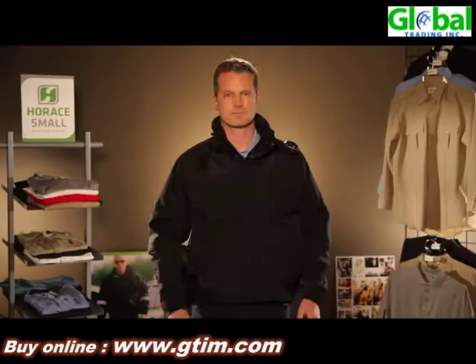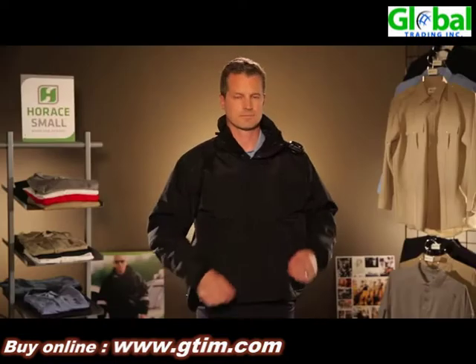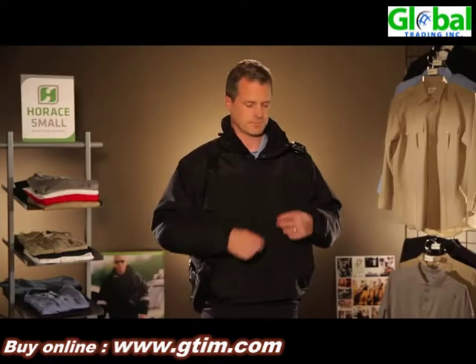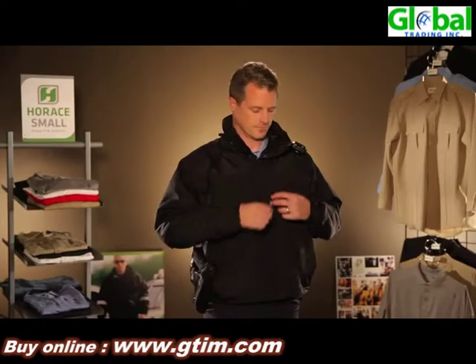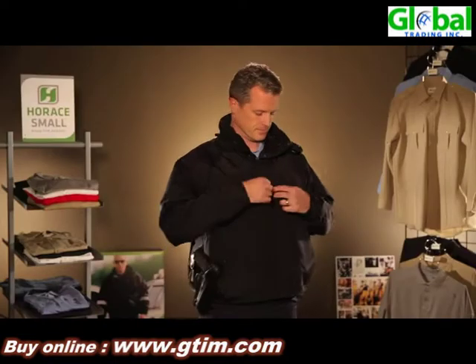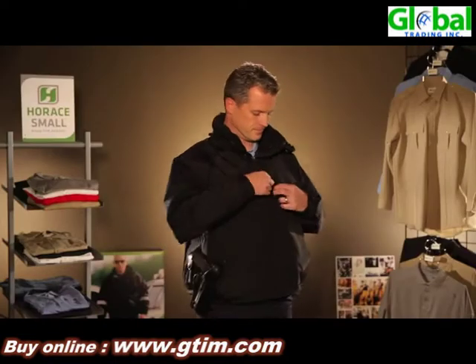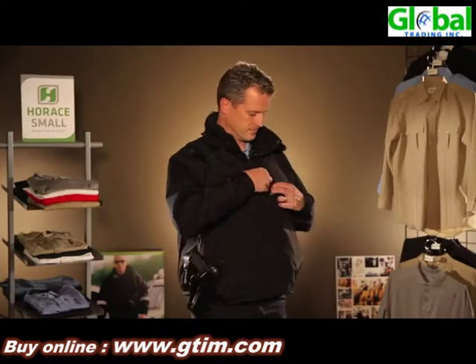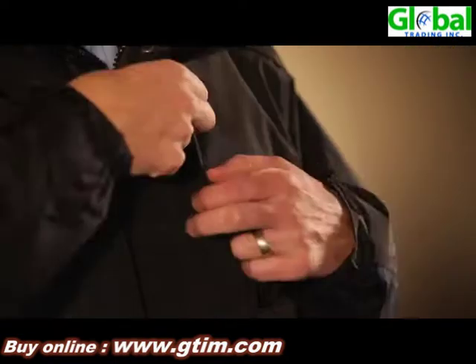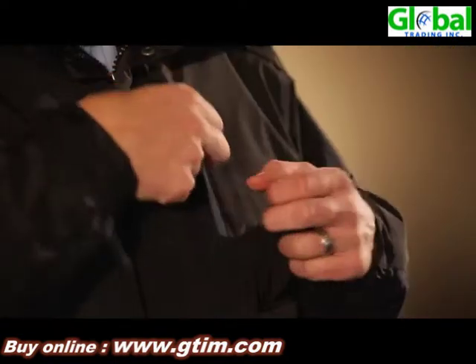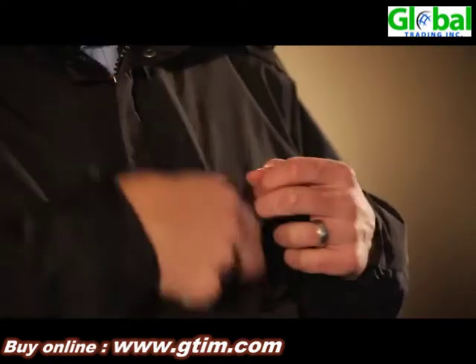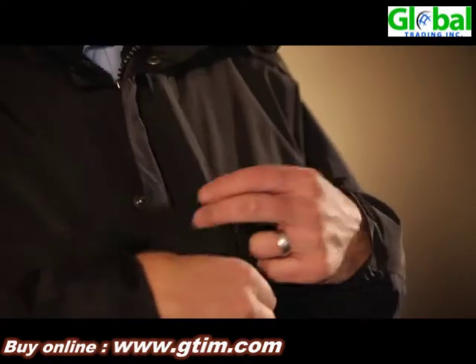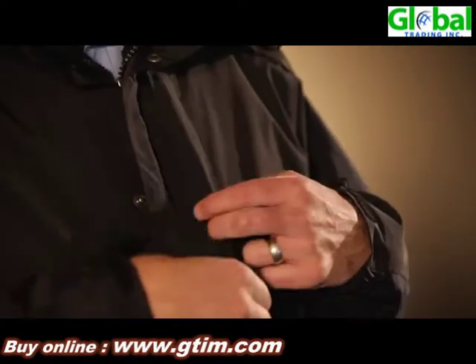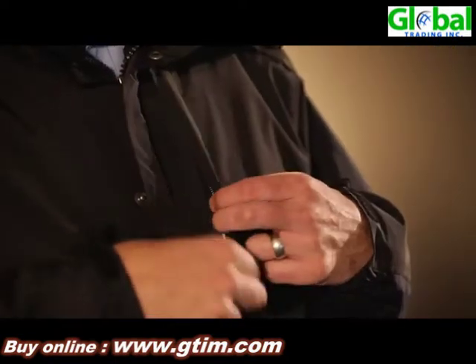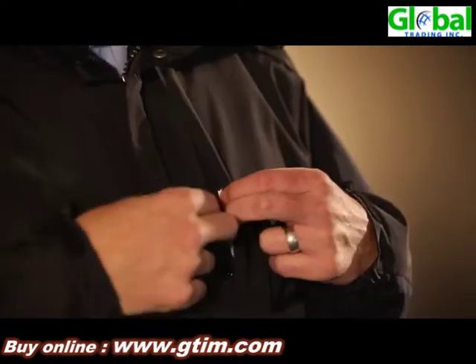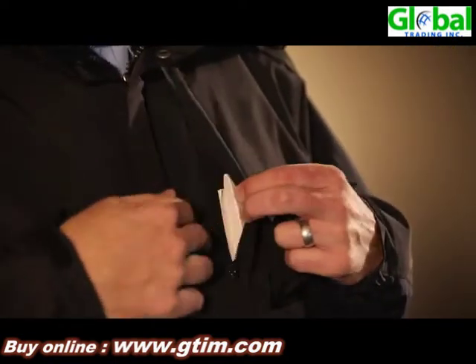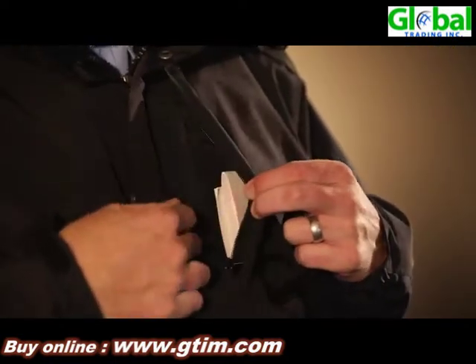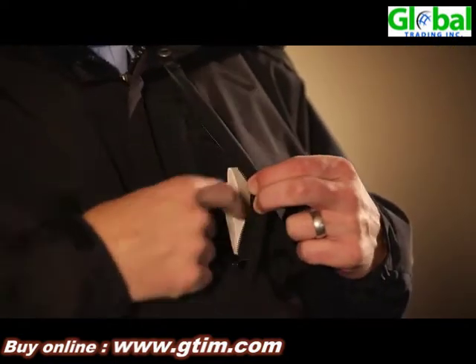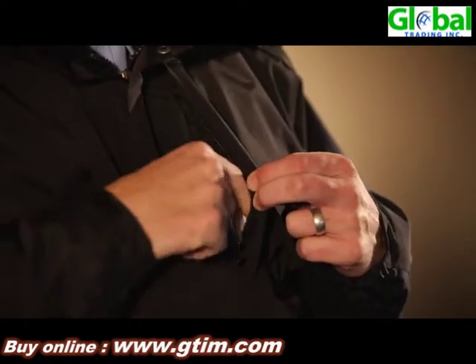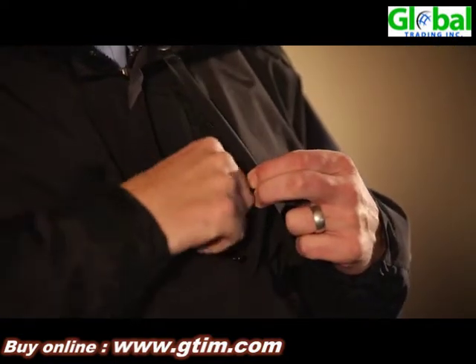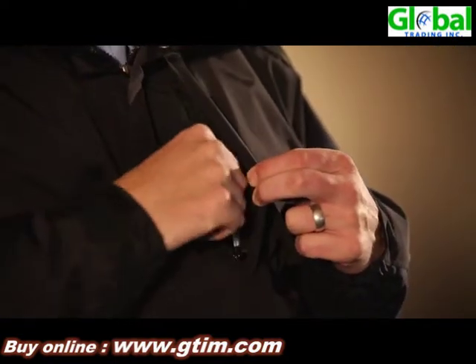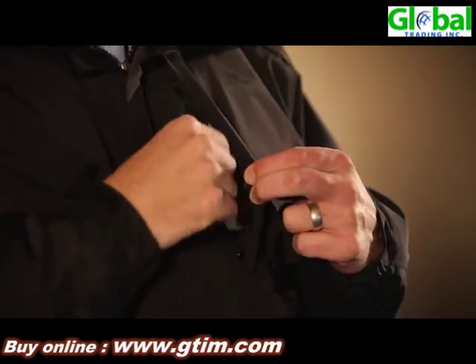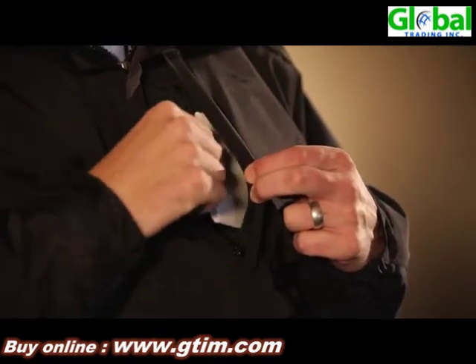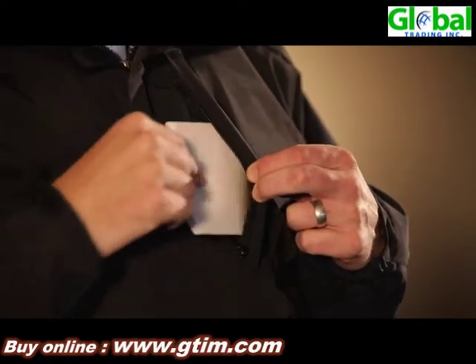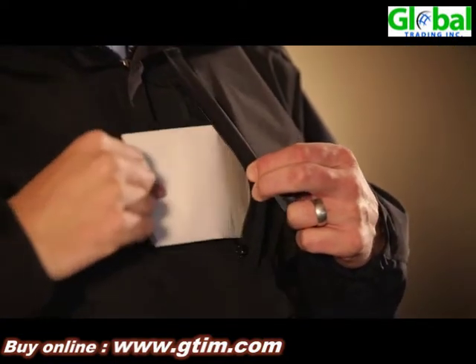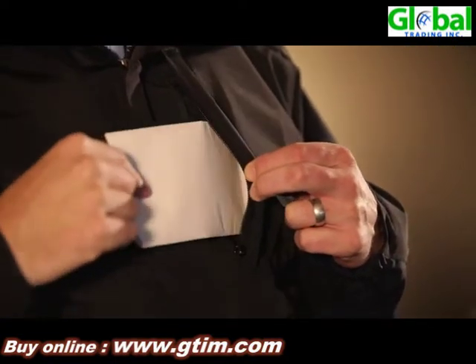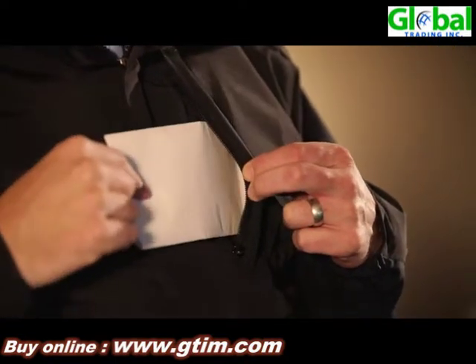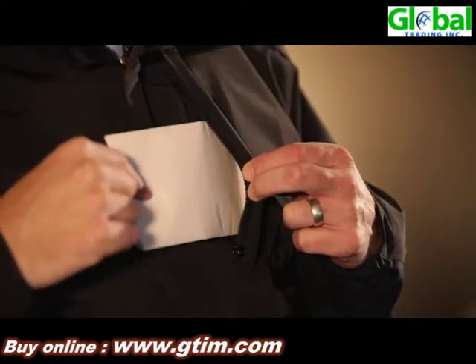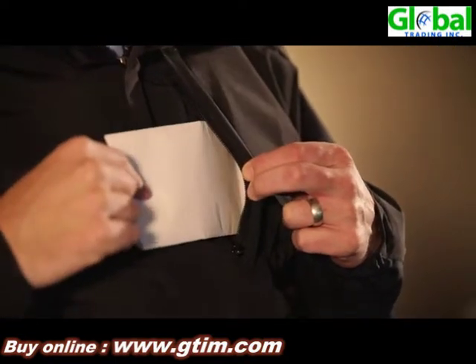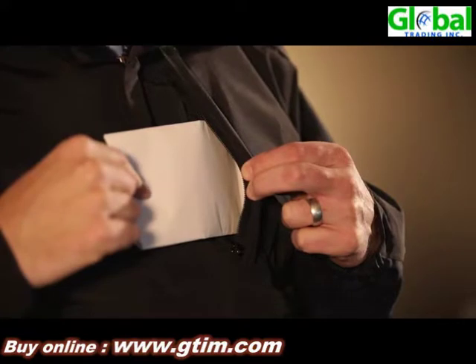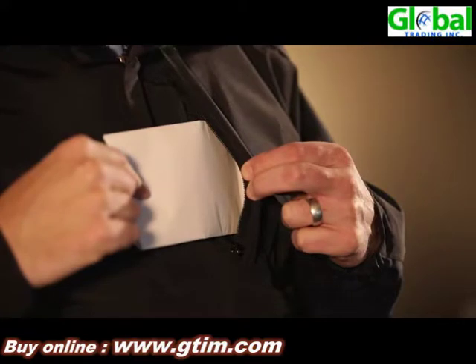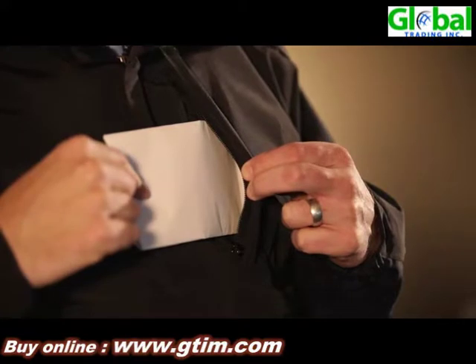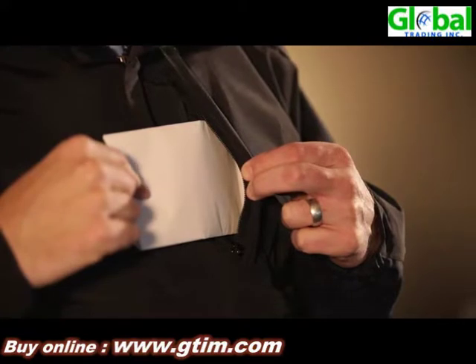We also have a Napoleon pocket — that's a great place to store documents and even carry your warrants.